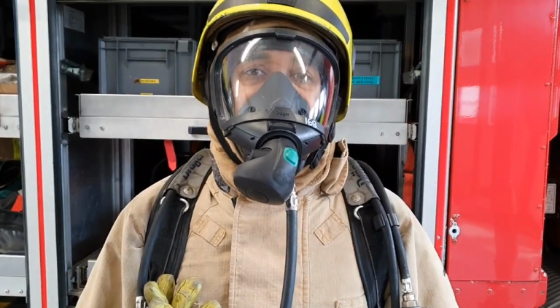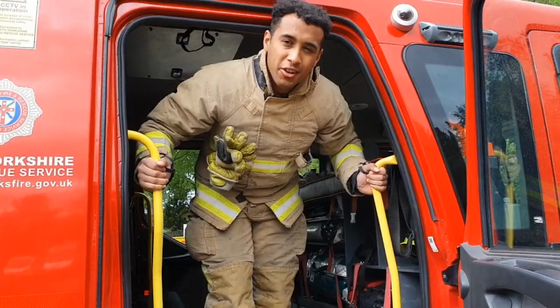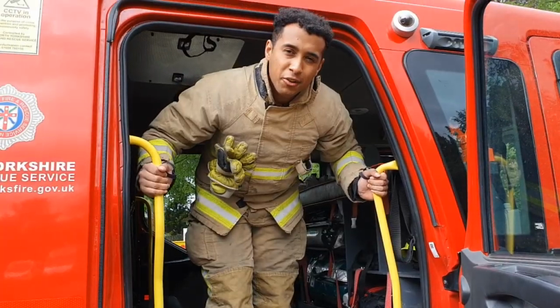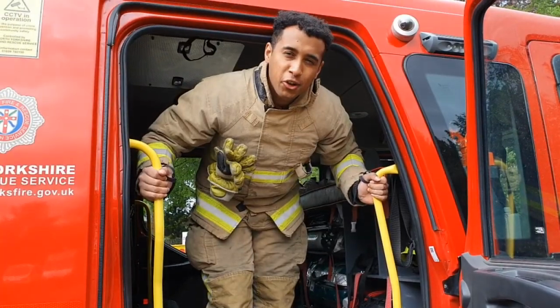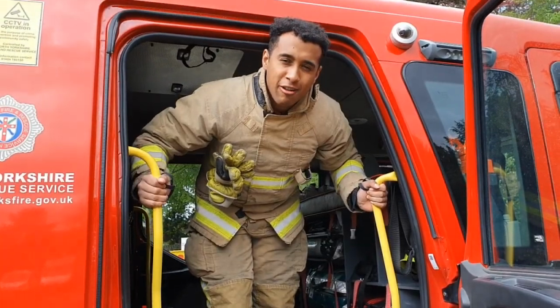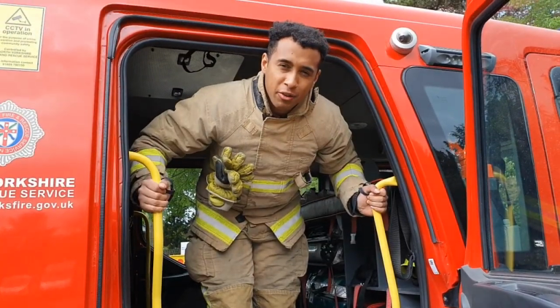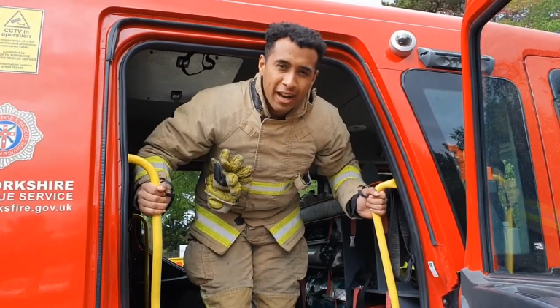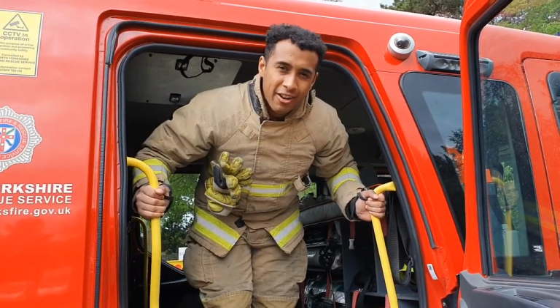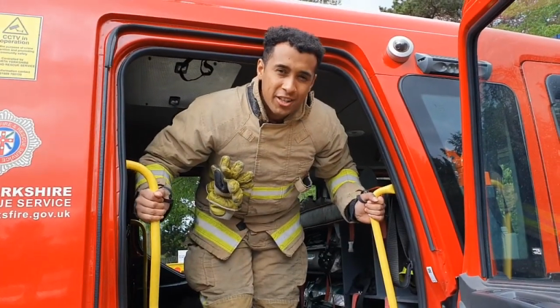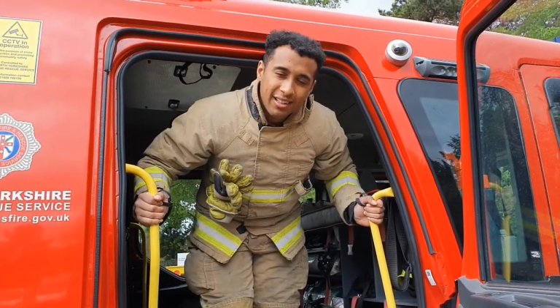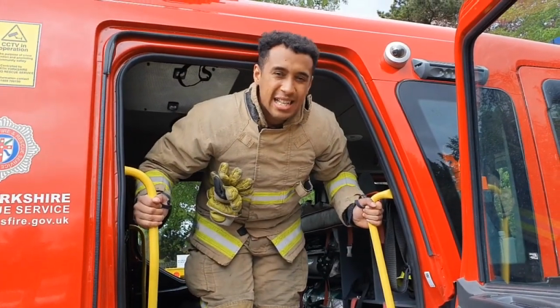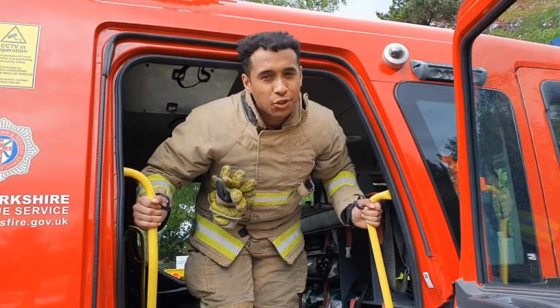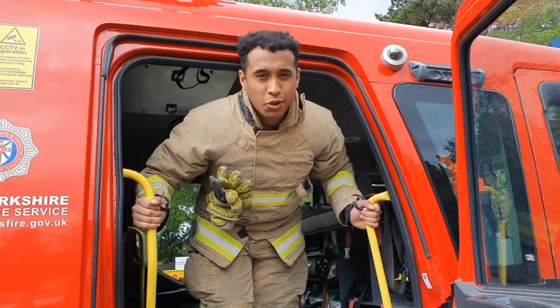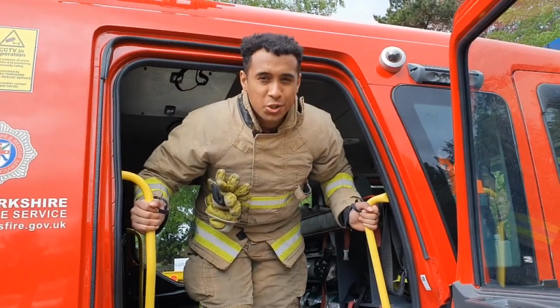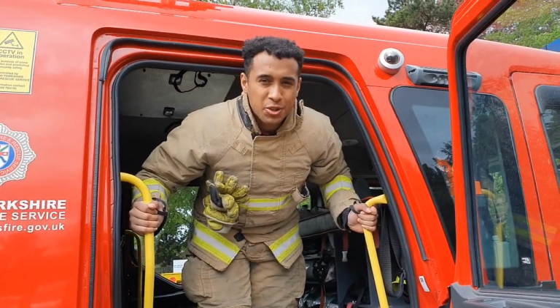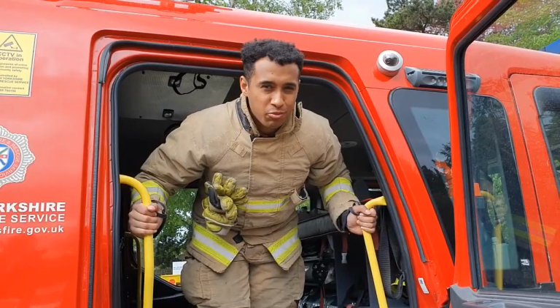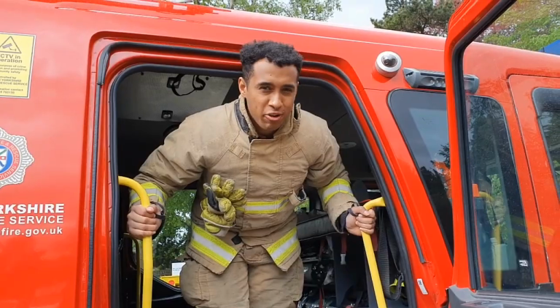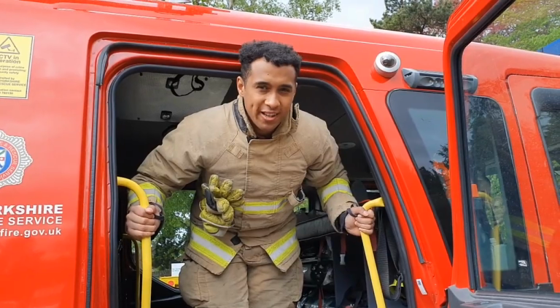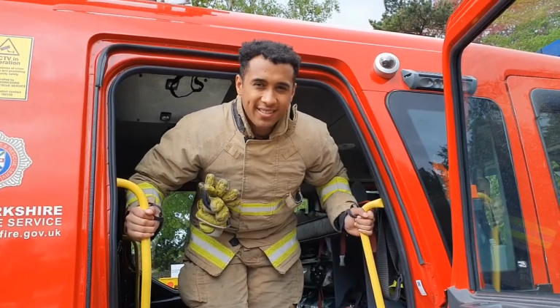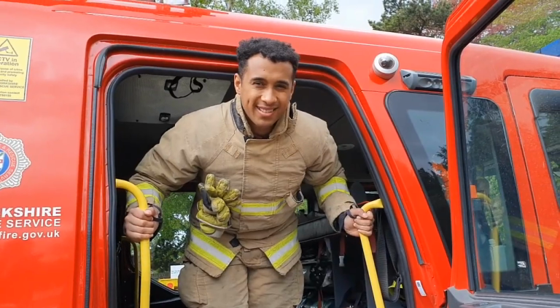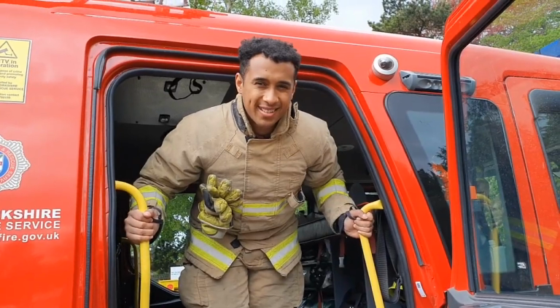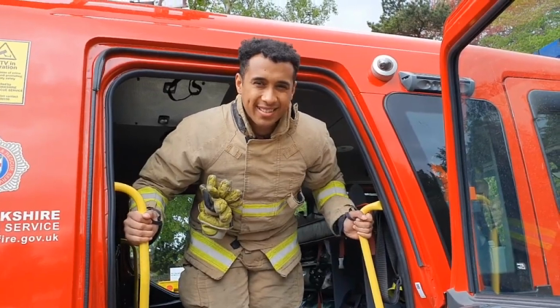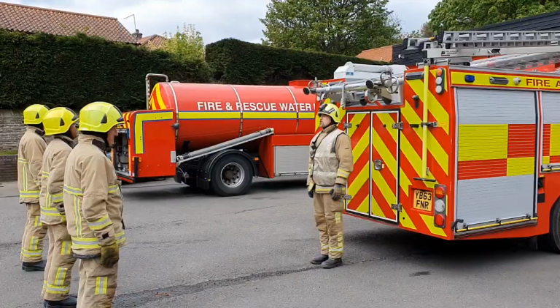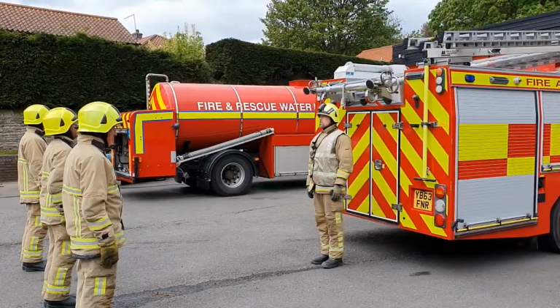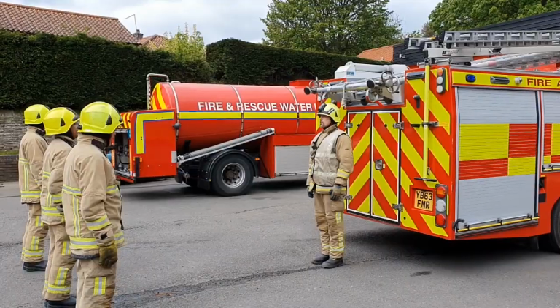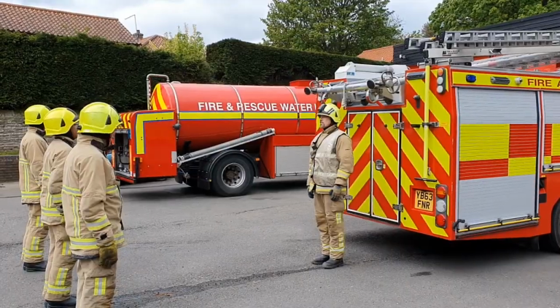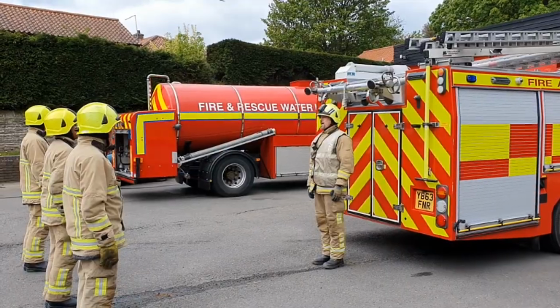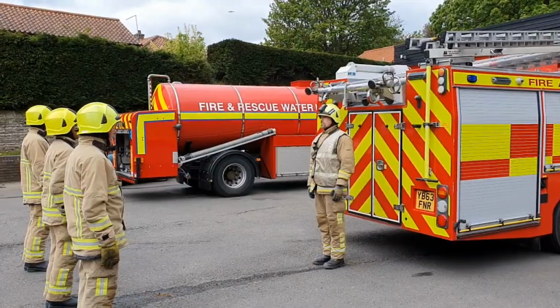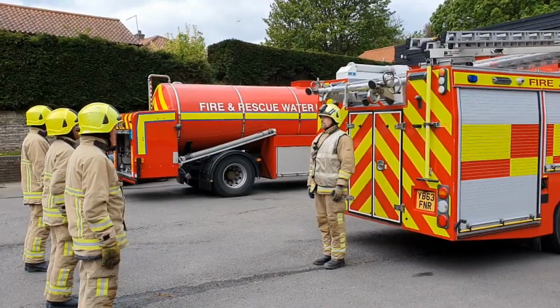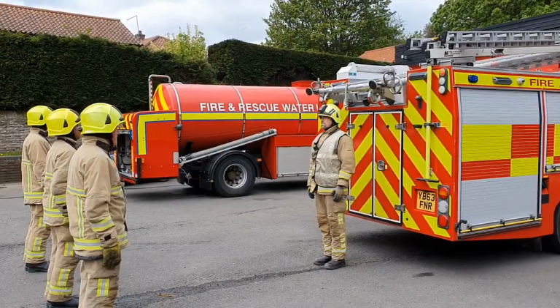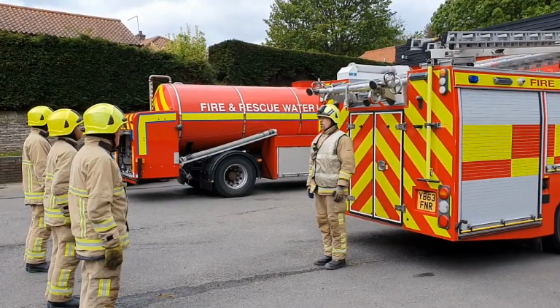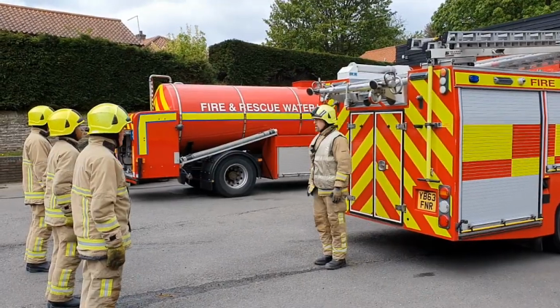Now, showing you out on the fire engine, let's have a look at us doing some training. Crews, get to work.